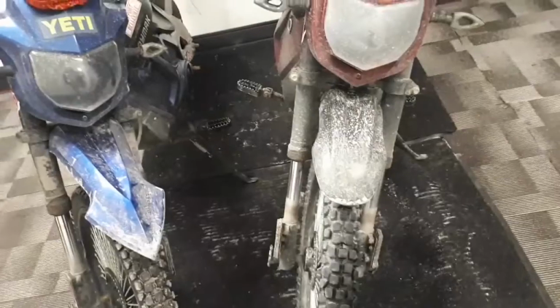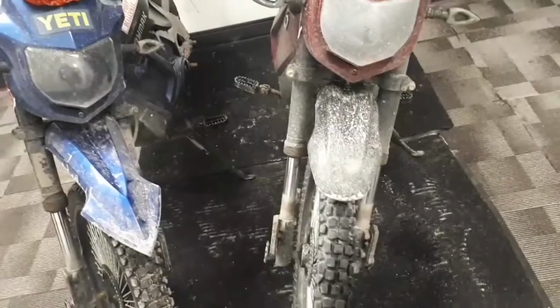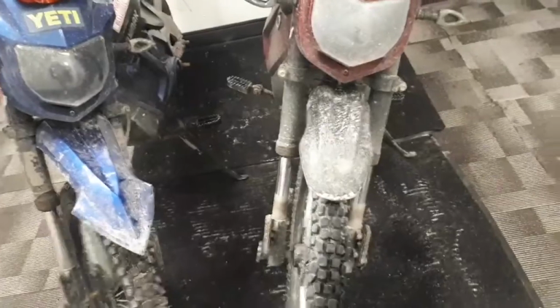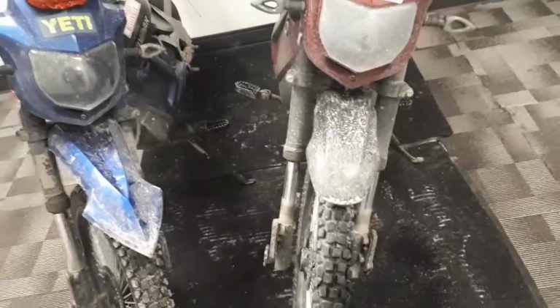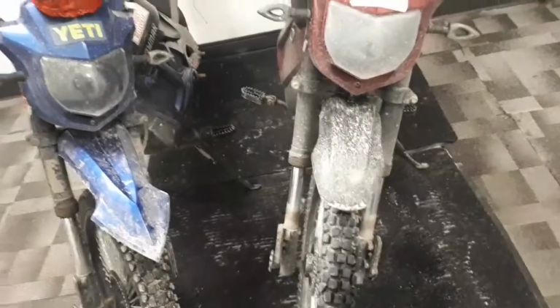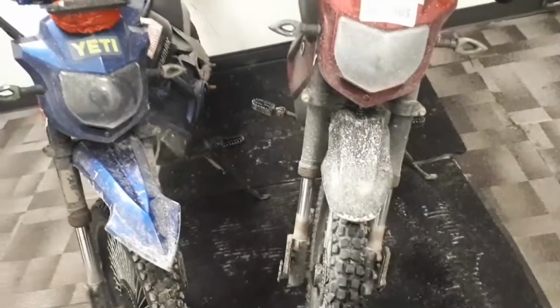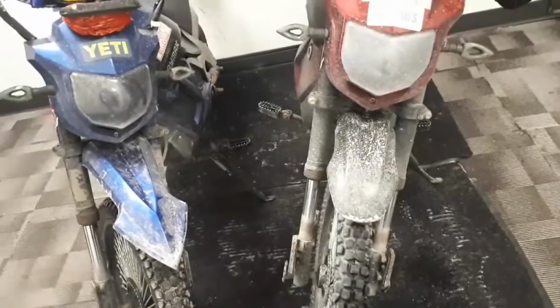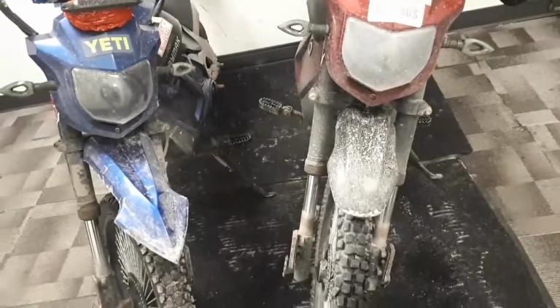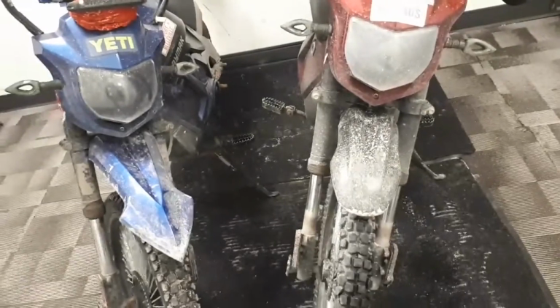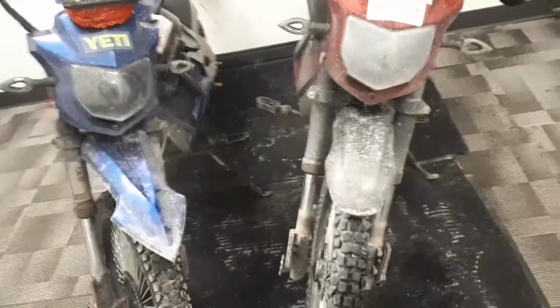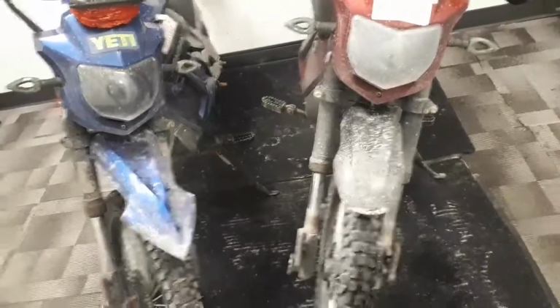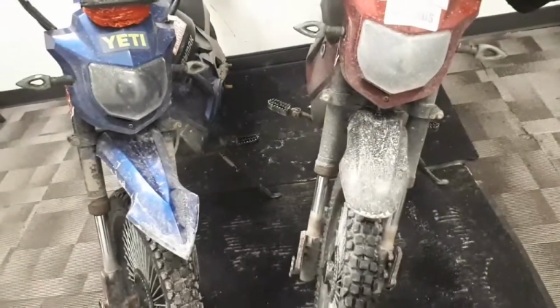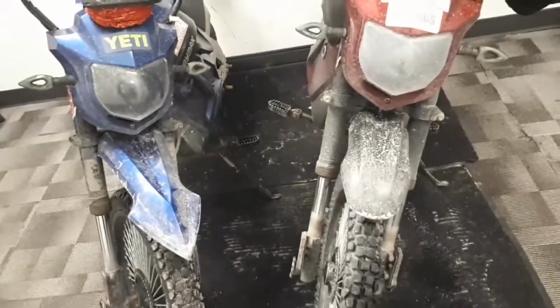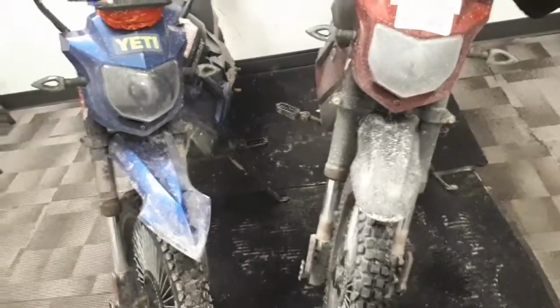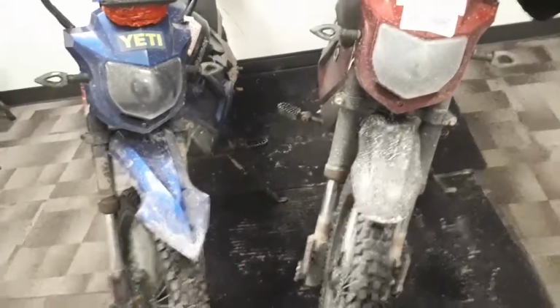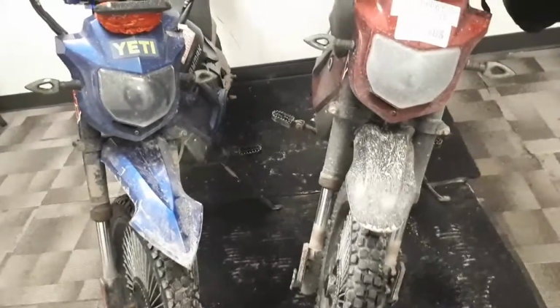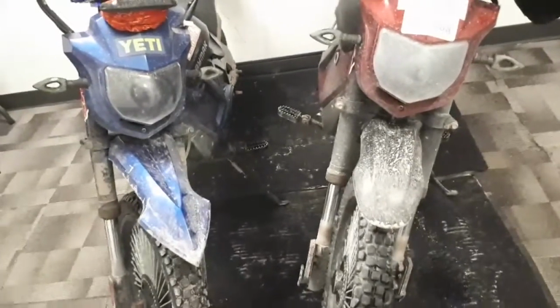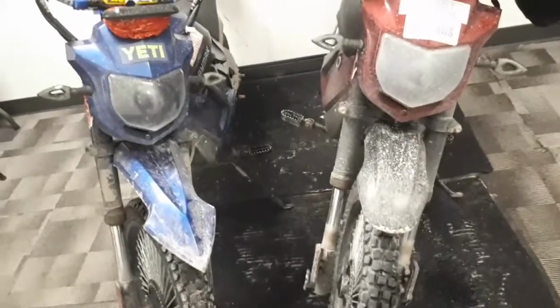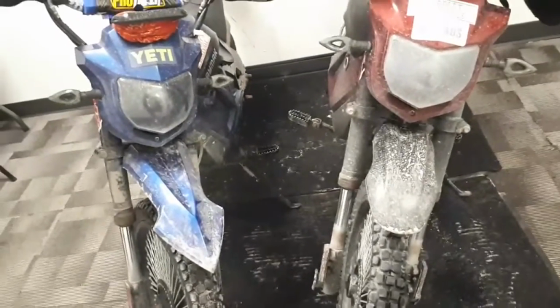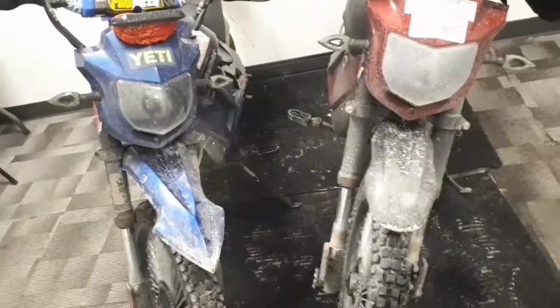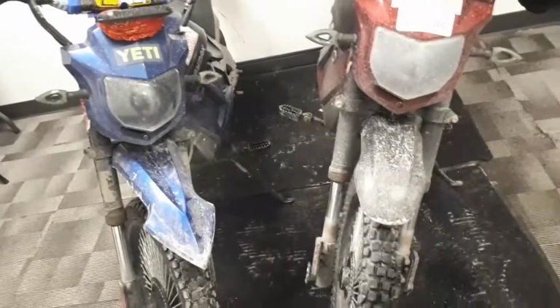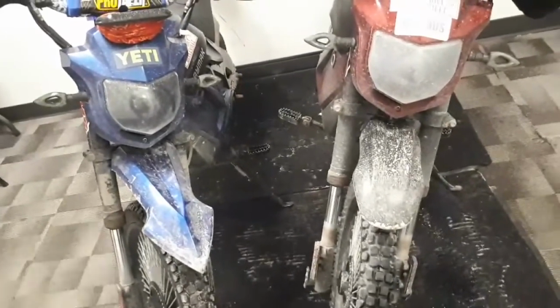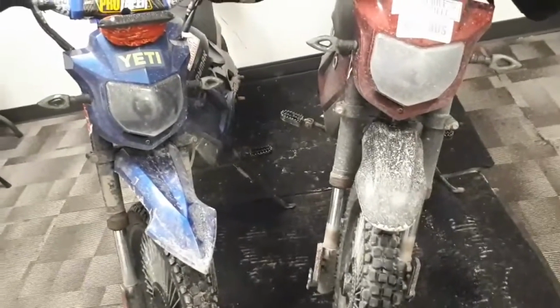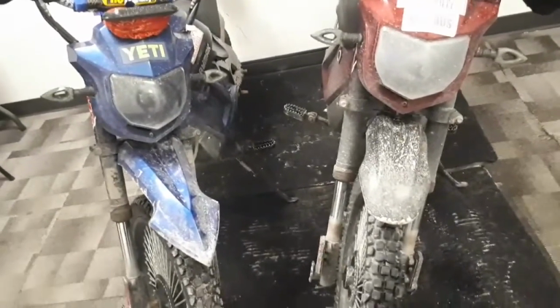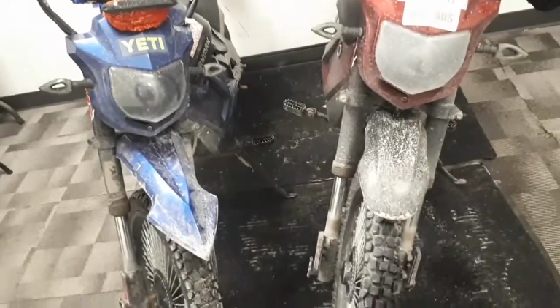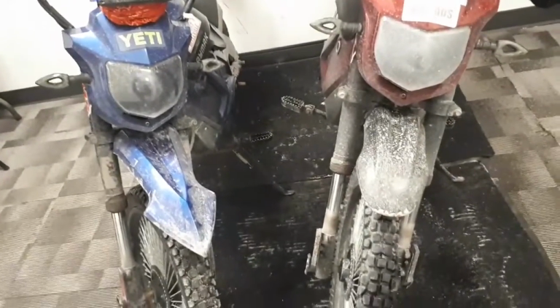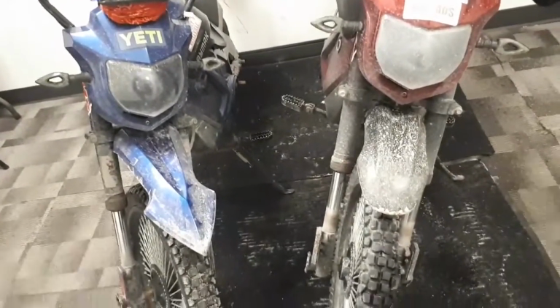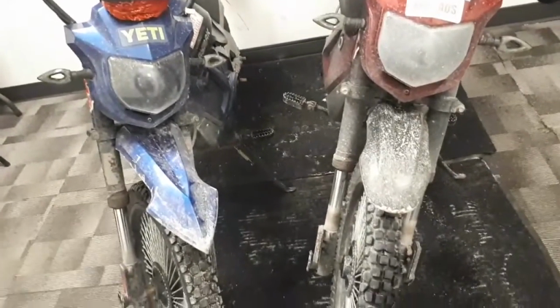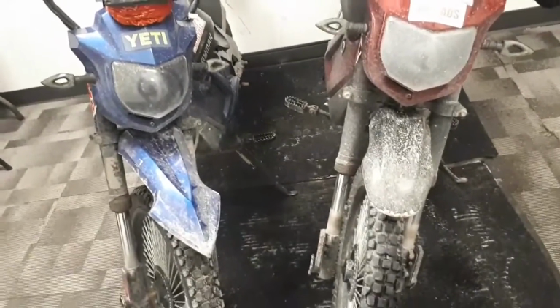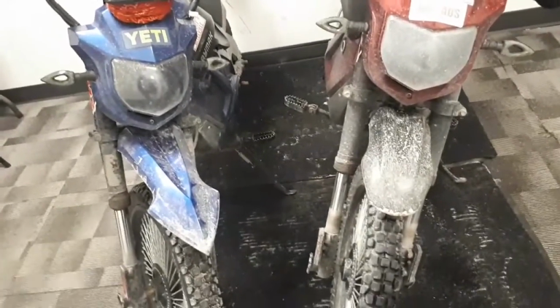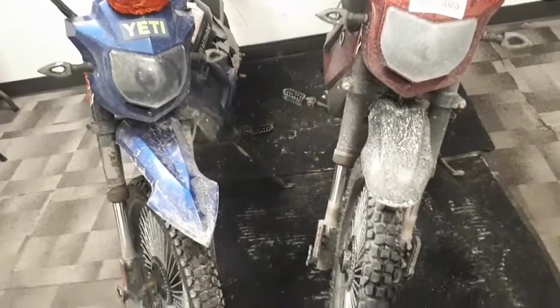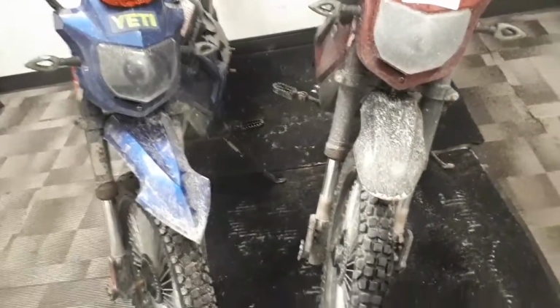I don't like the bloody plastics. Super, super easy to break.